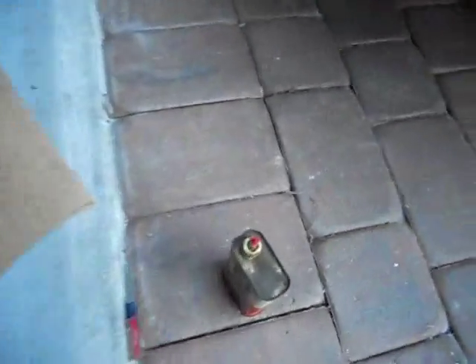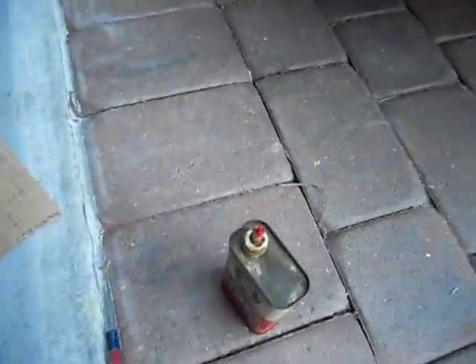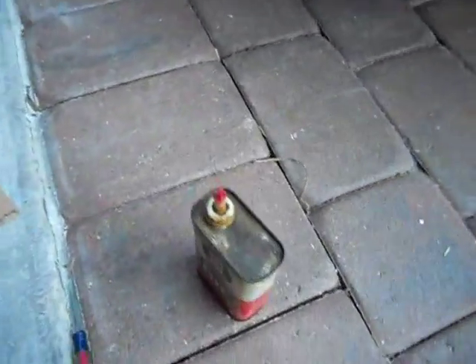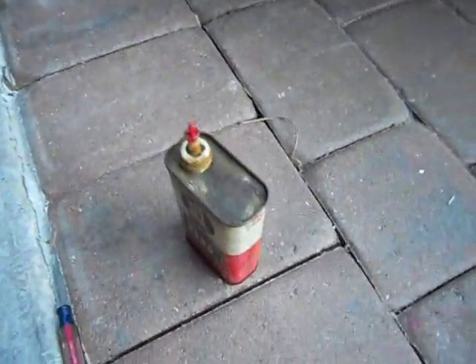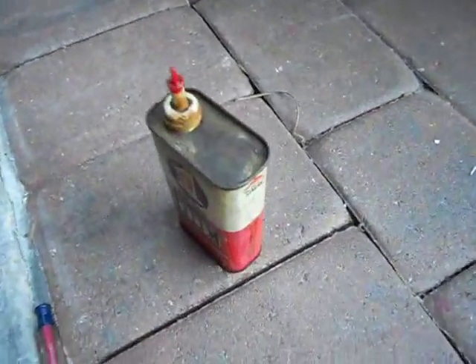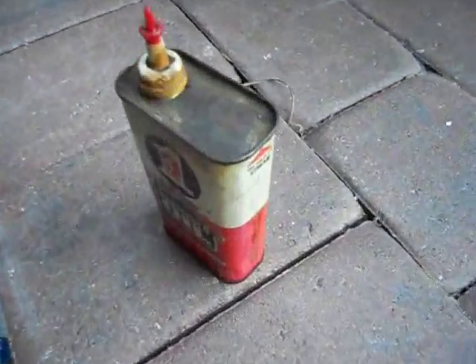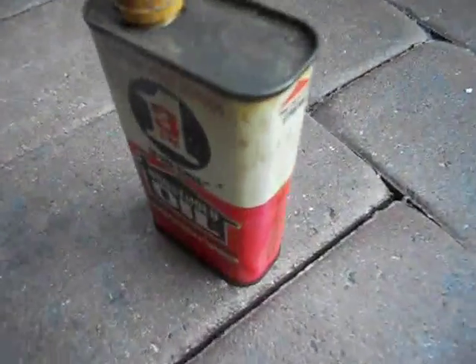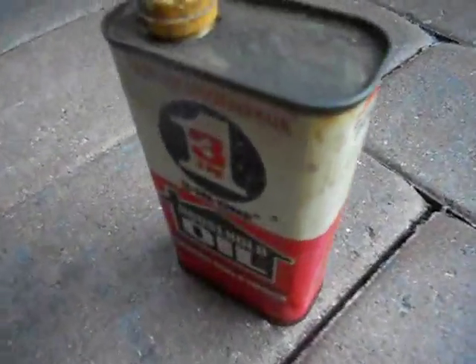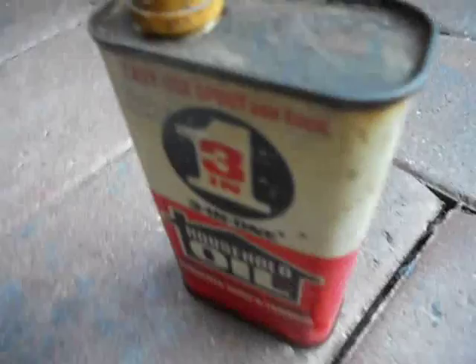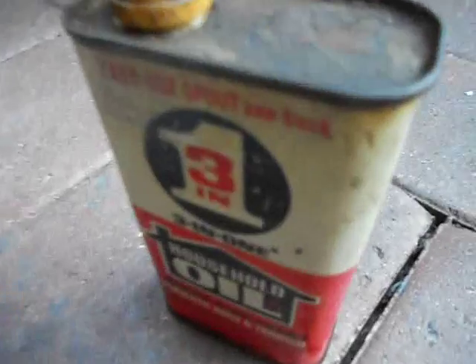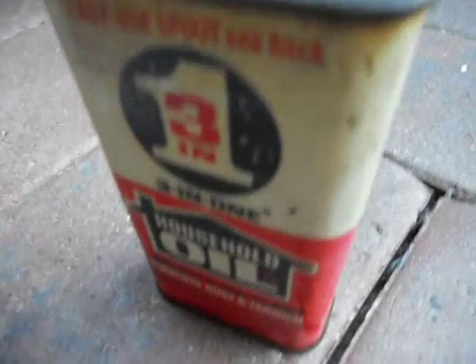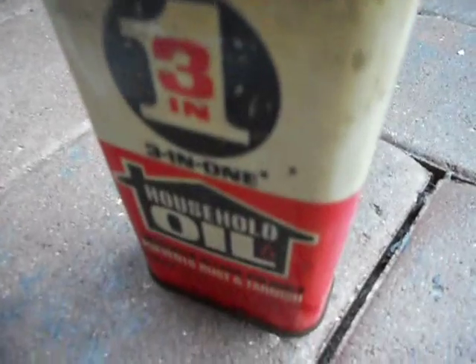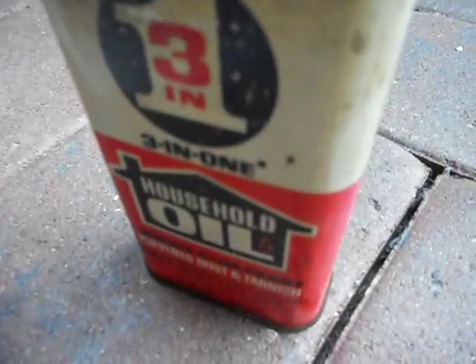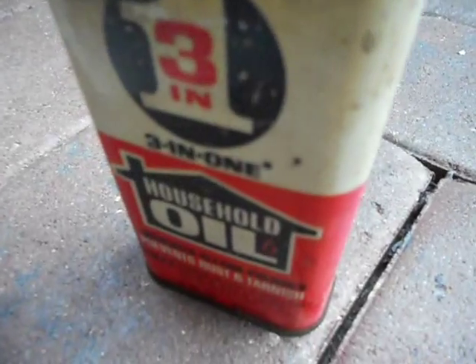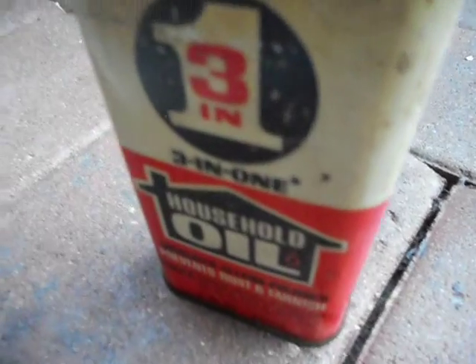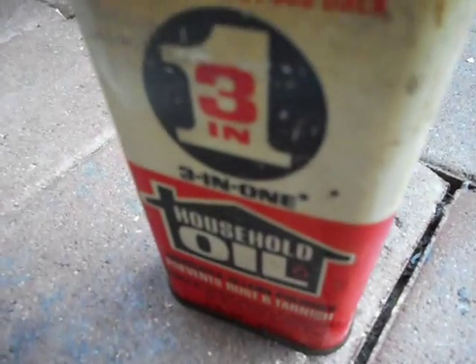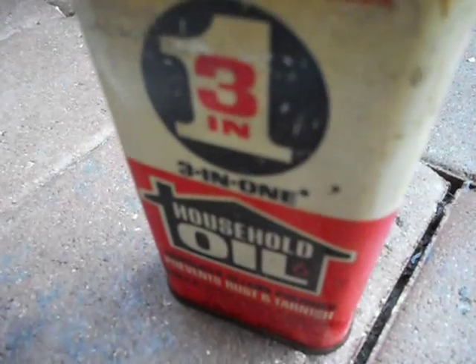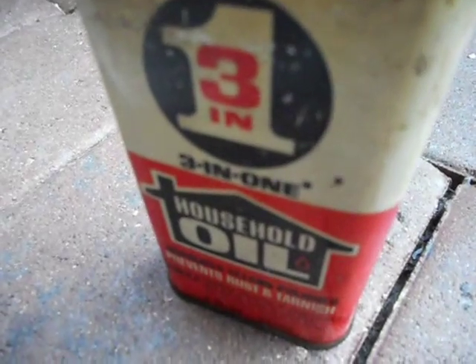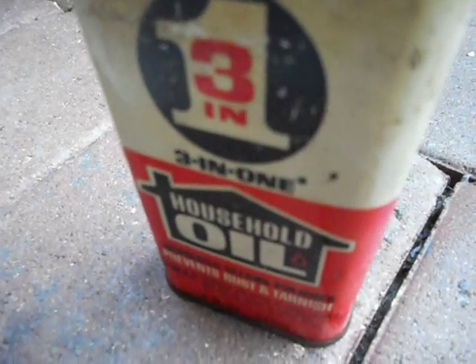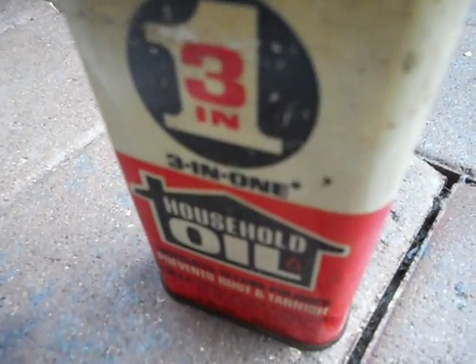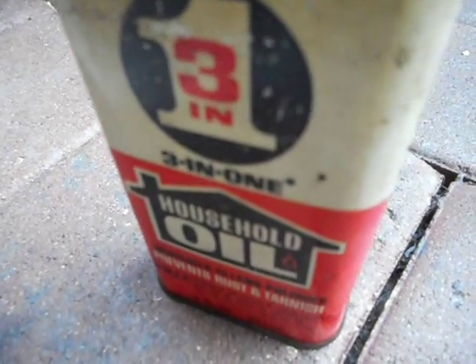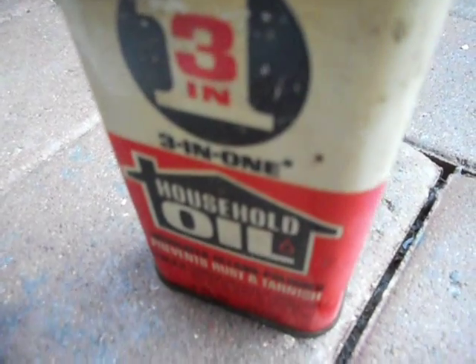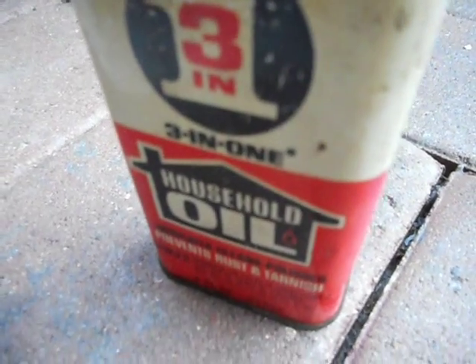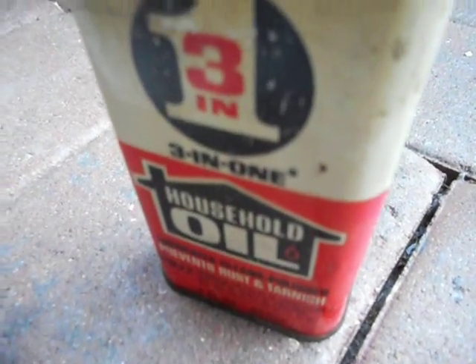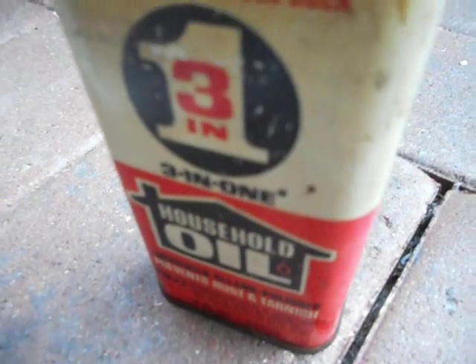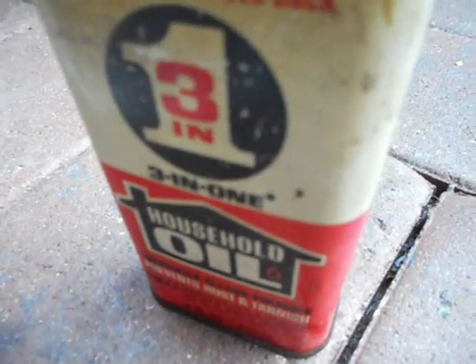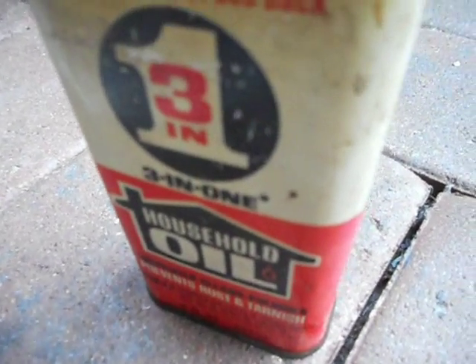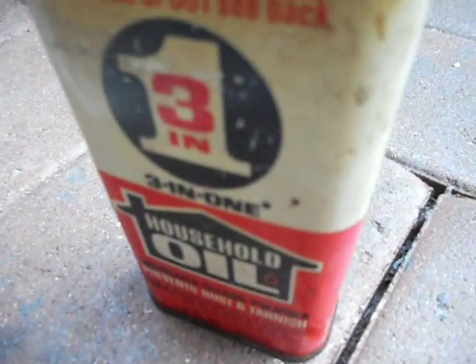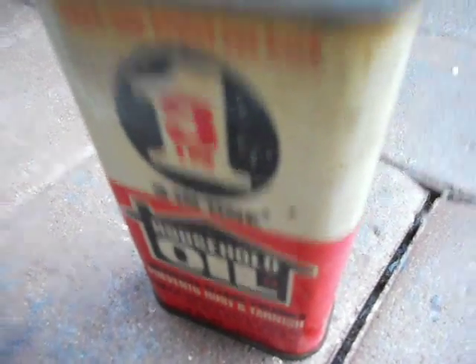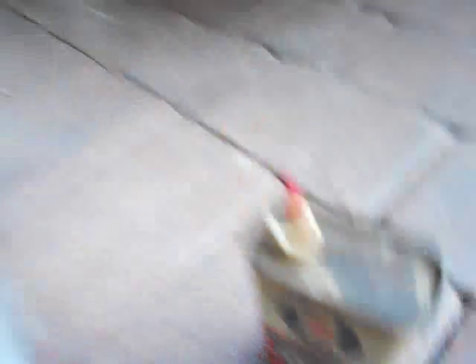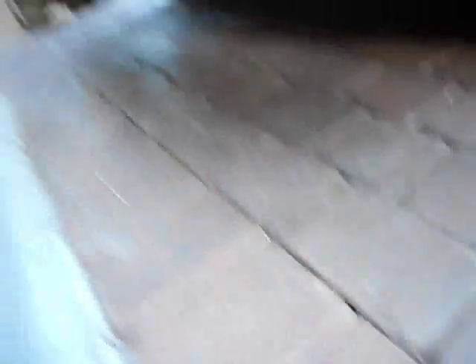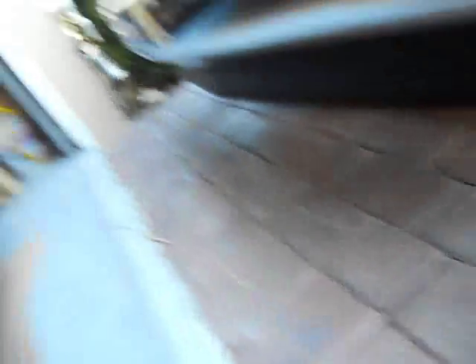I've tried every kind of lubricant. 3-in-1 oil is the only one that works.